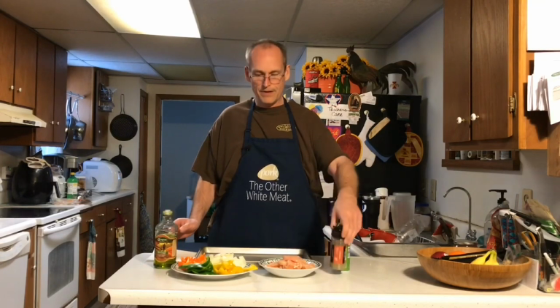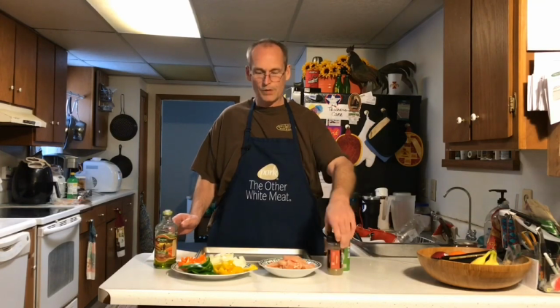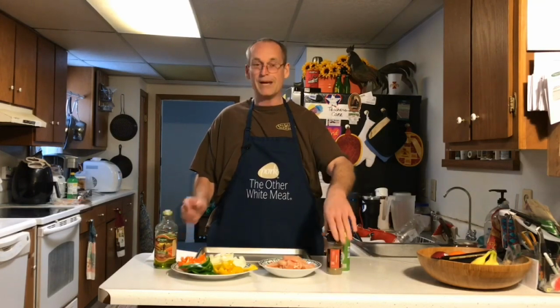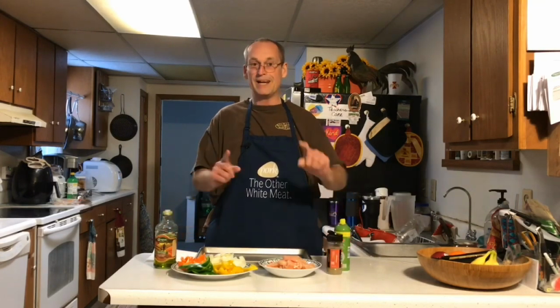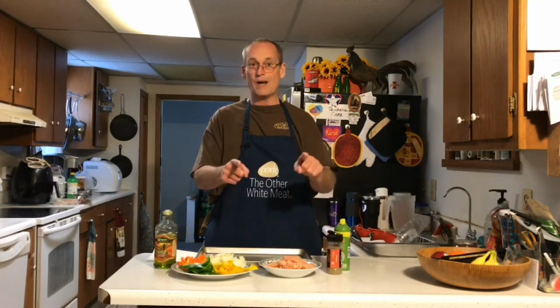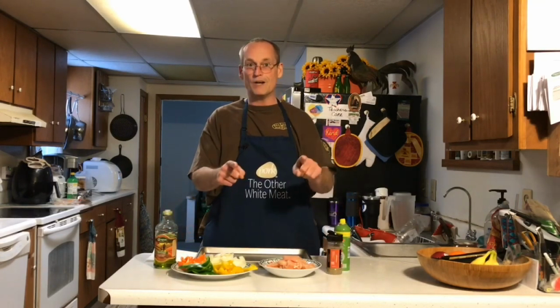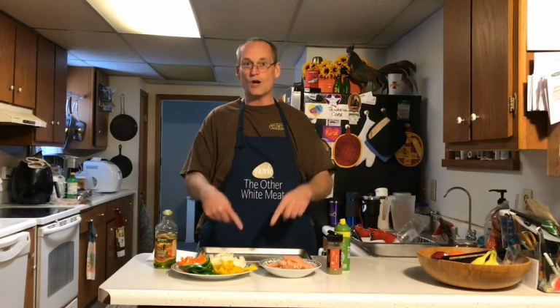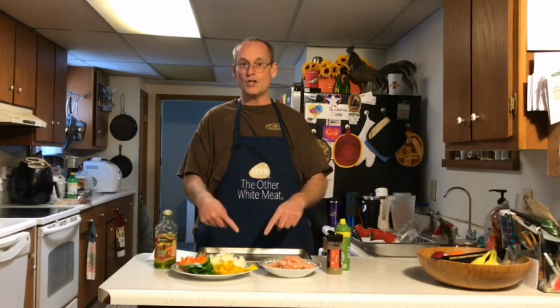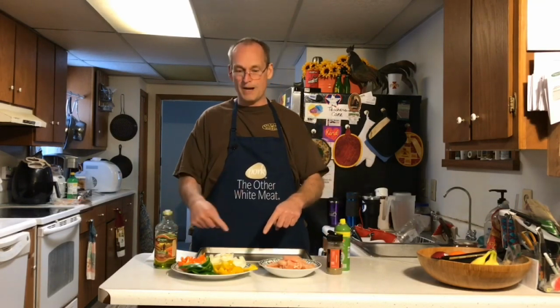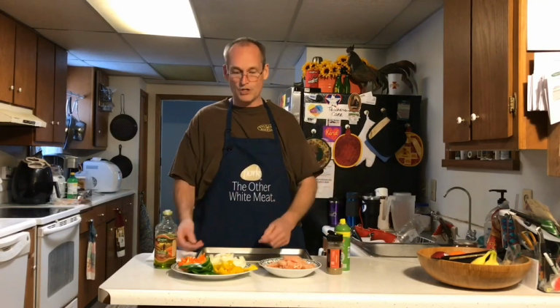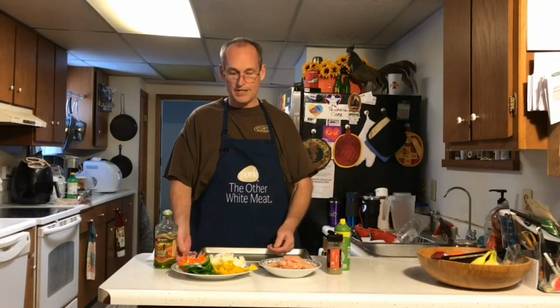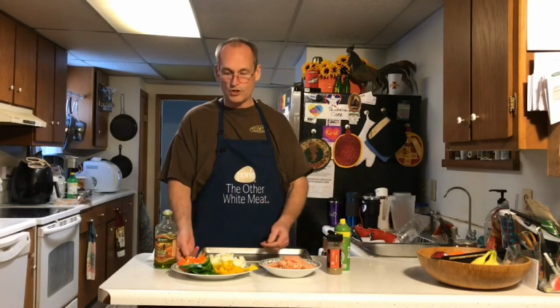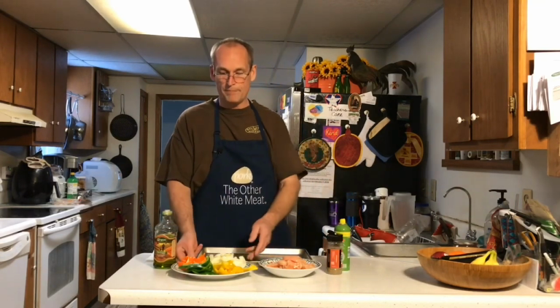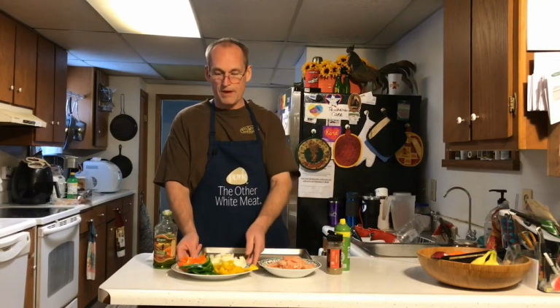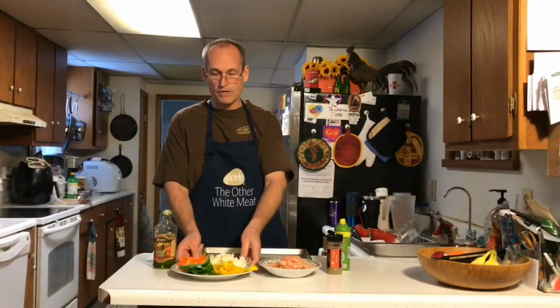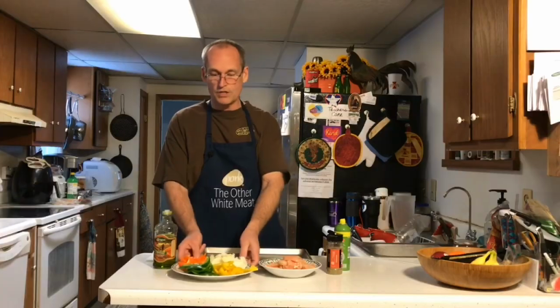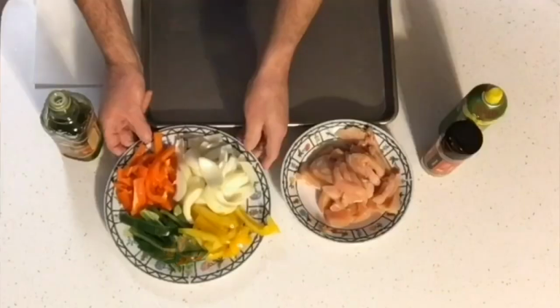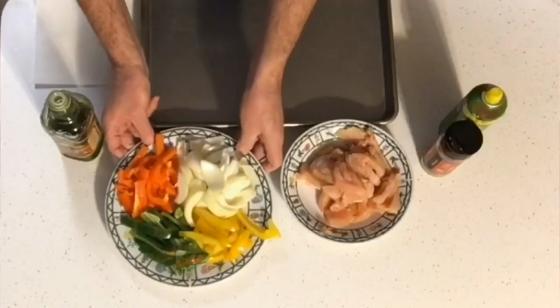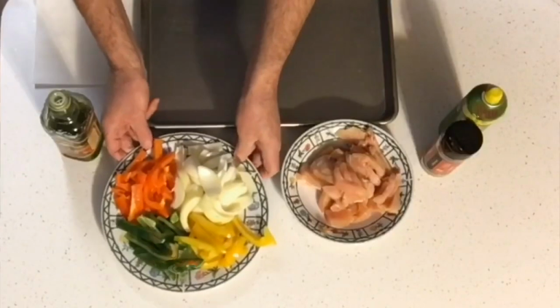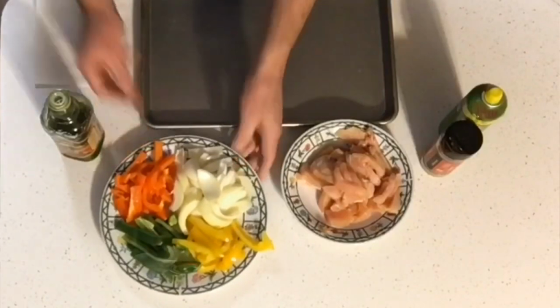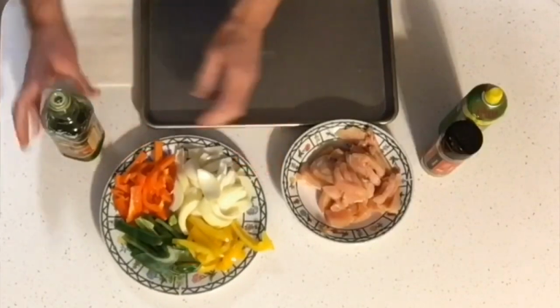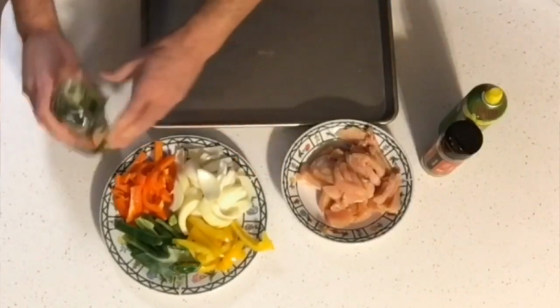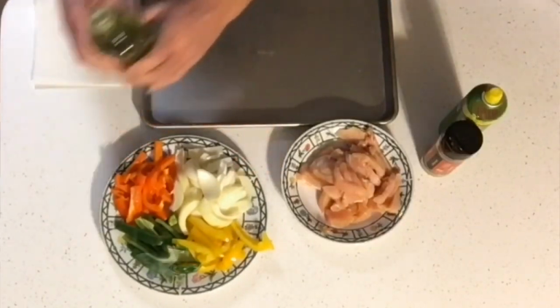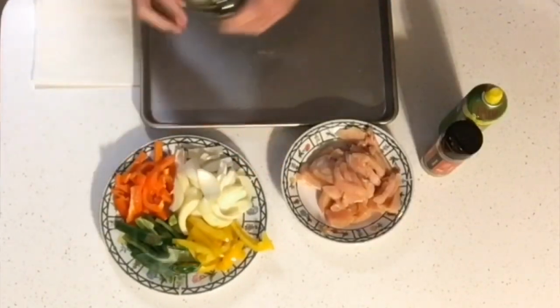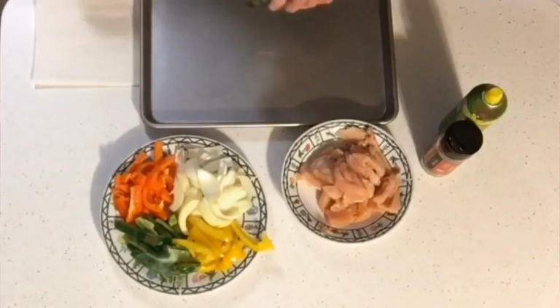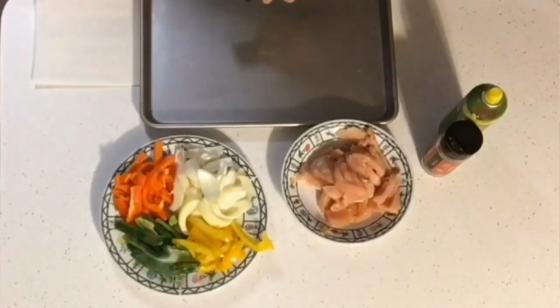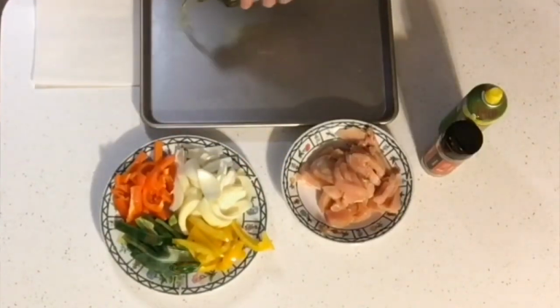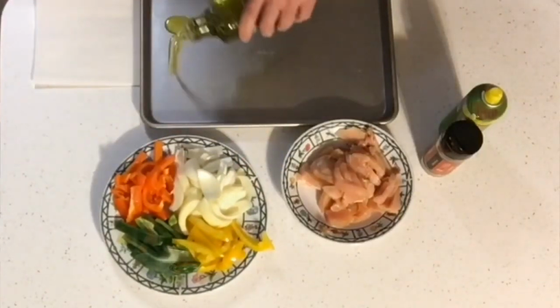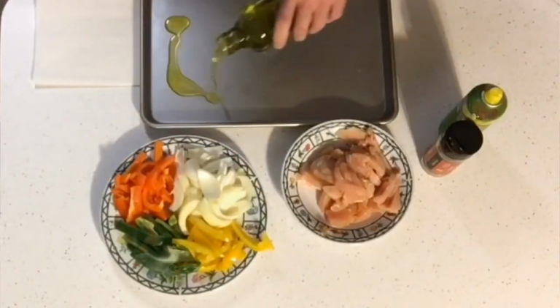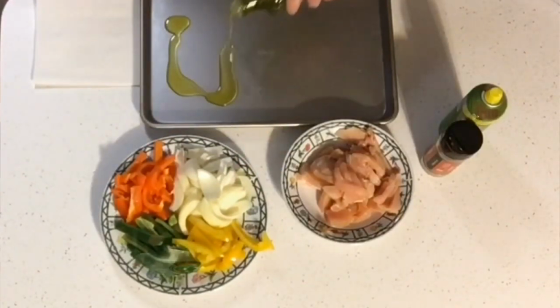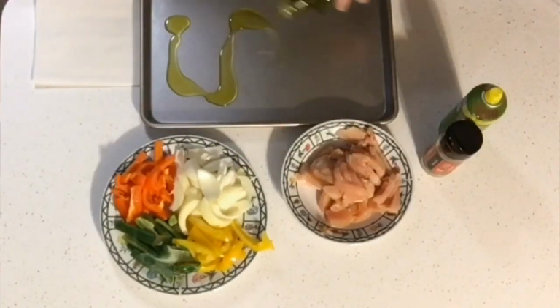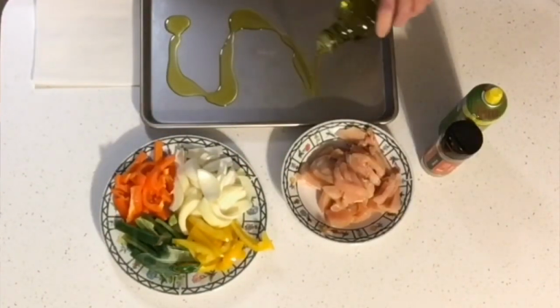I'm going to make it right here on a sheet pan. Johnny's Cheap. First, we'll drizzle just a little bit of olive oil on the sheet pan.